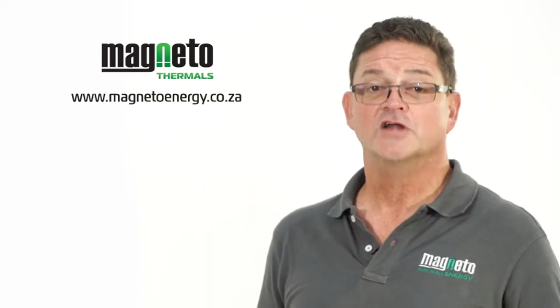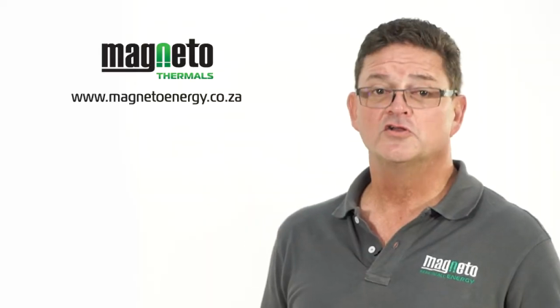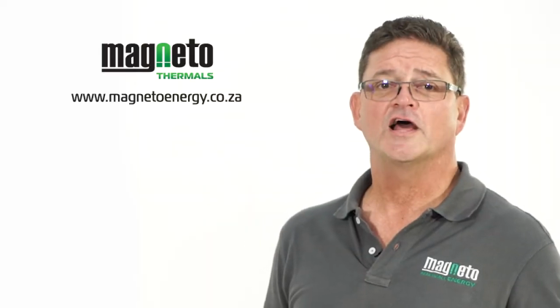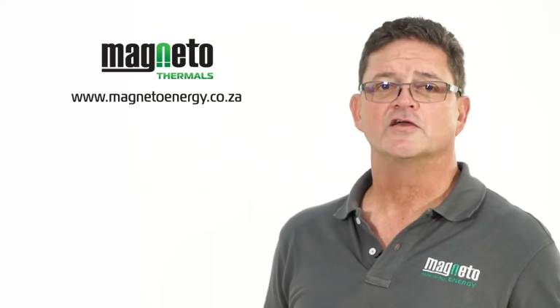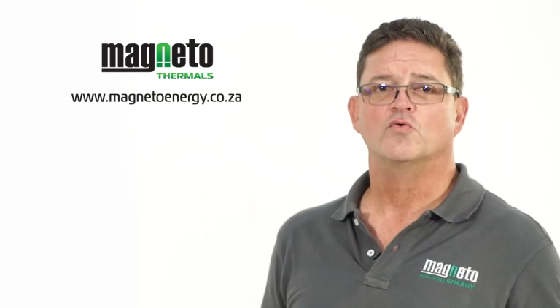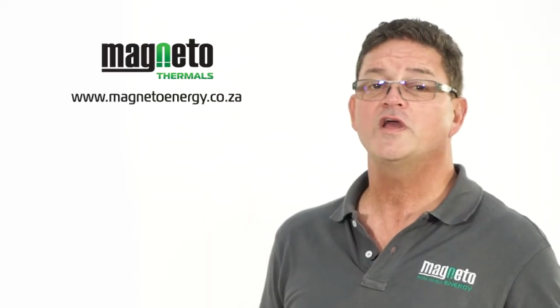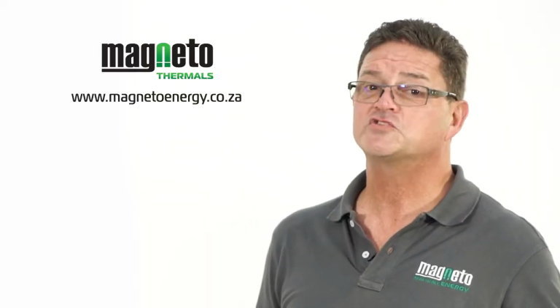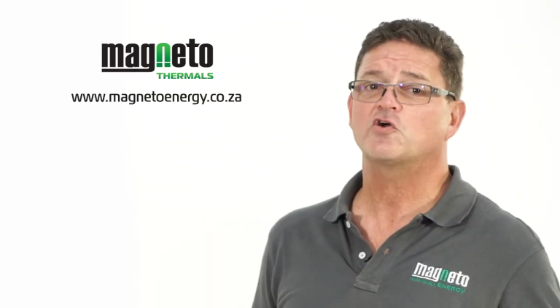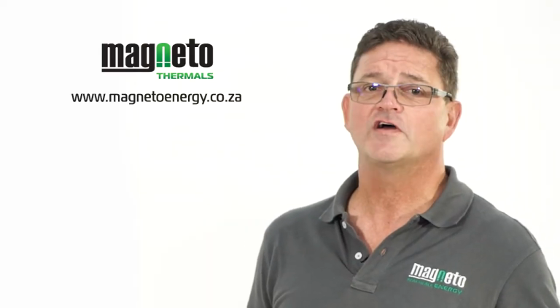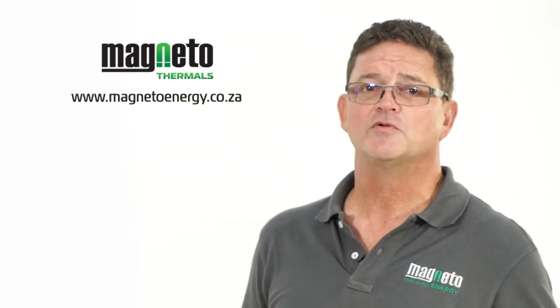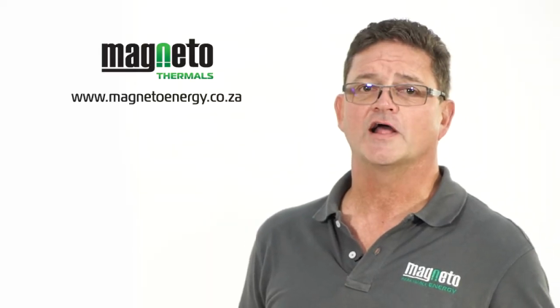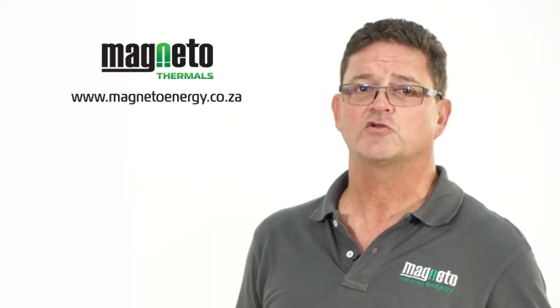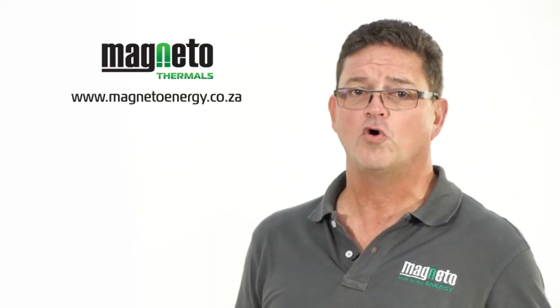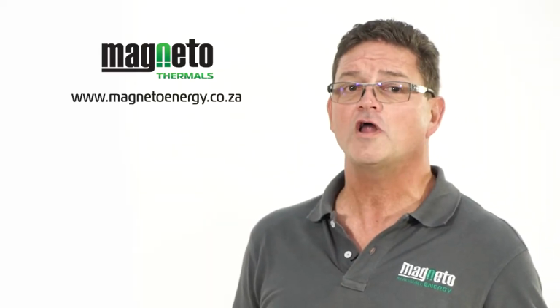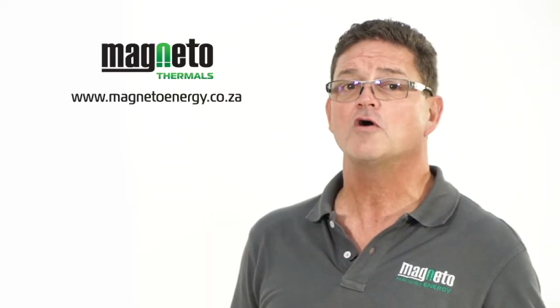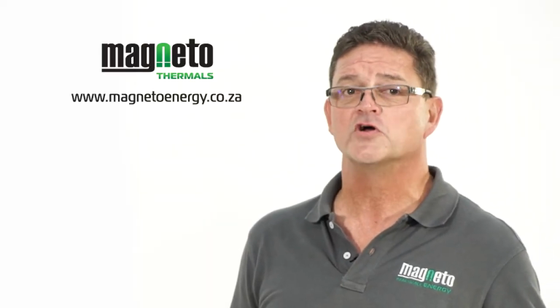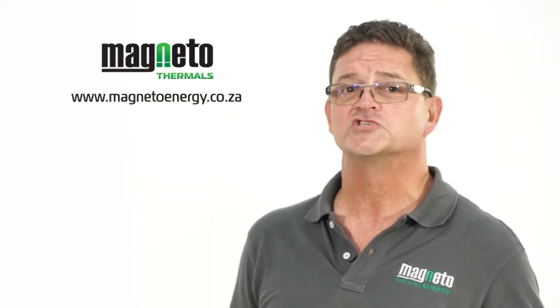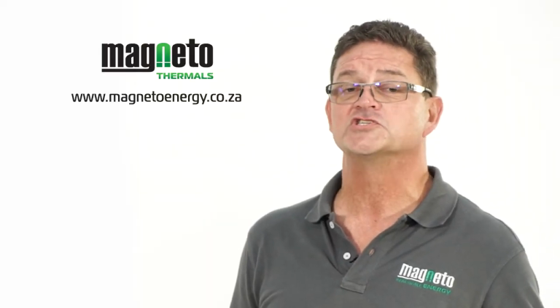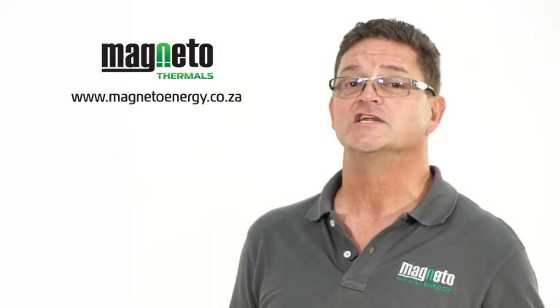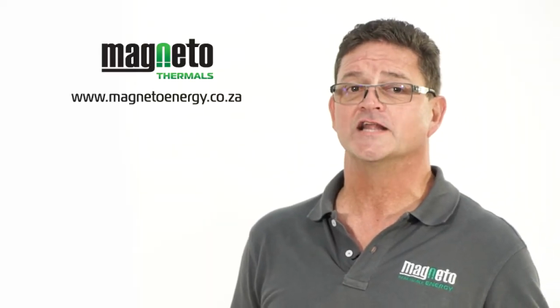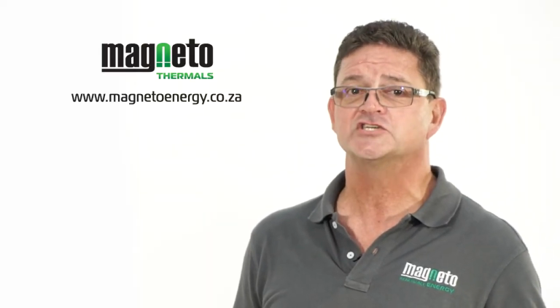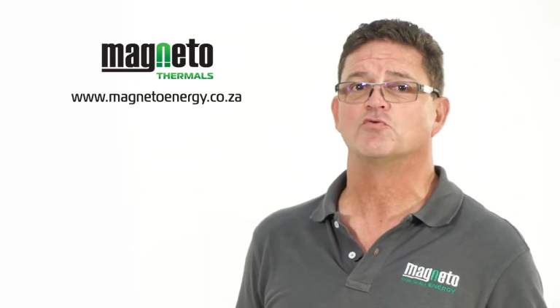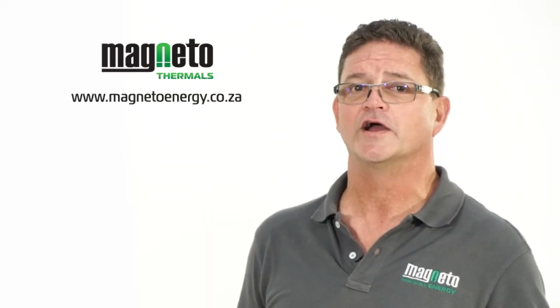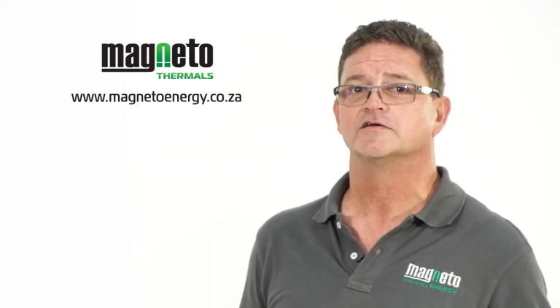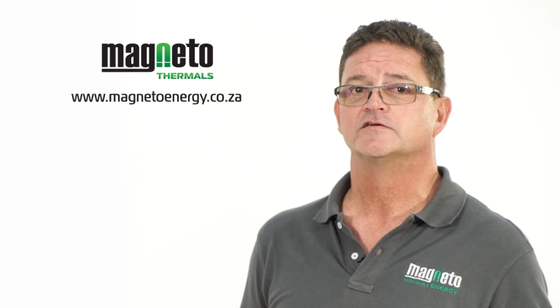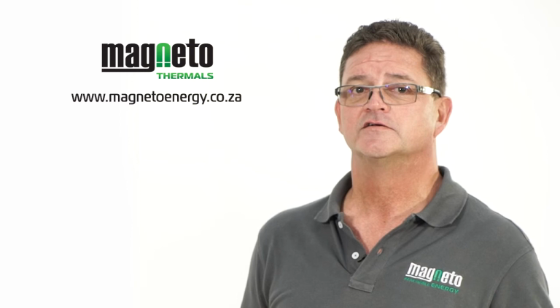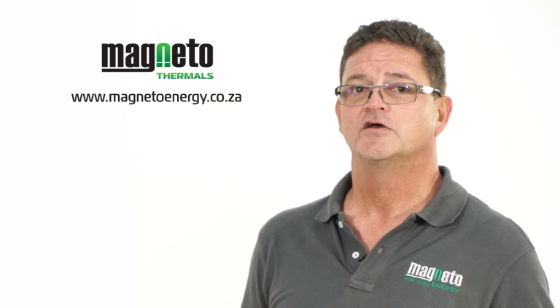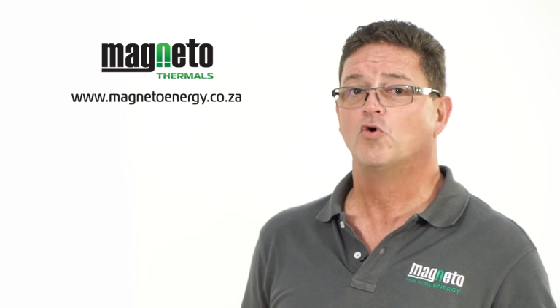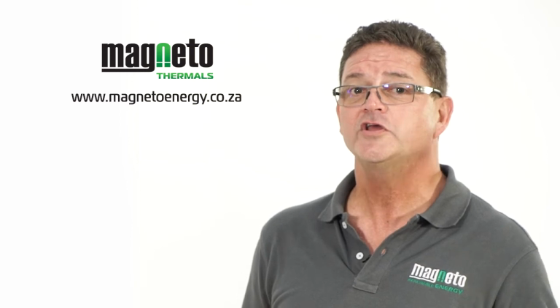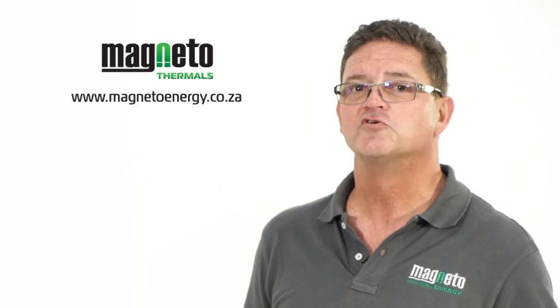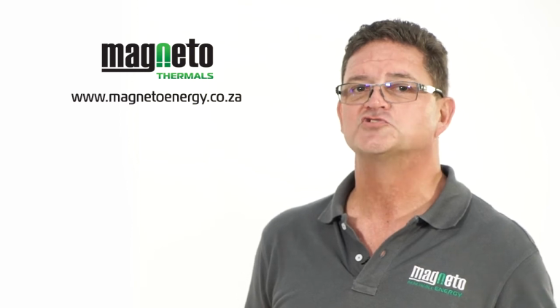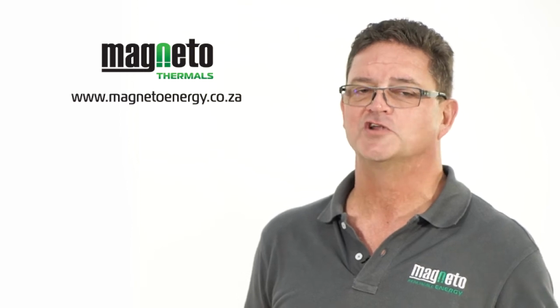Don't delay. We have stock available at all our branches nationwide. Order yours today.